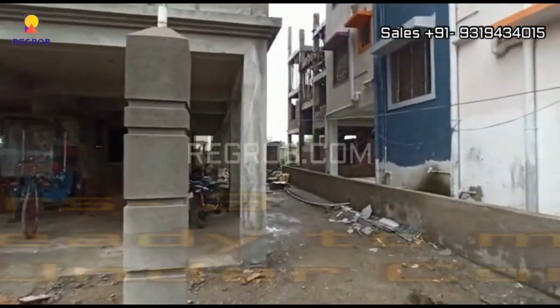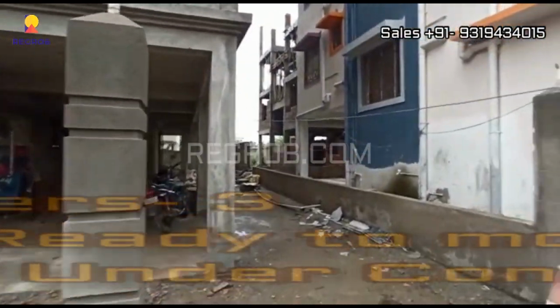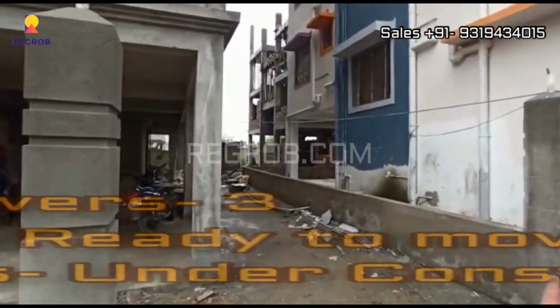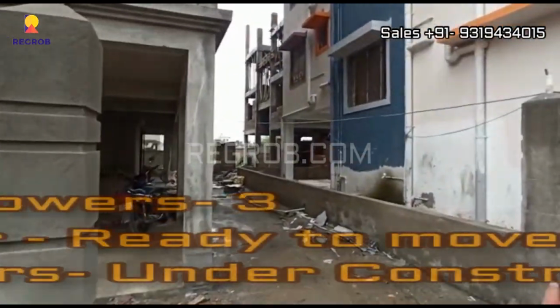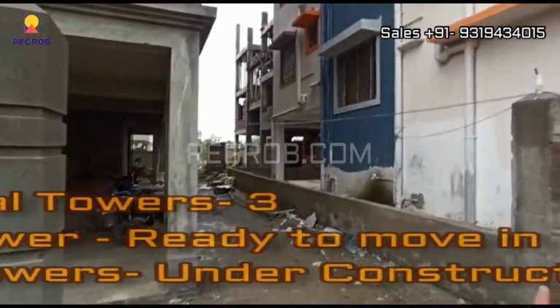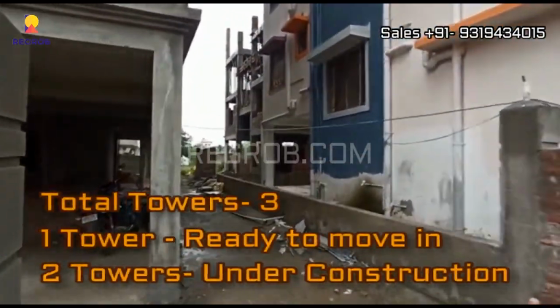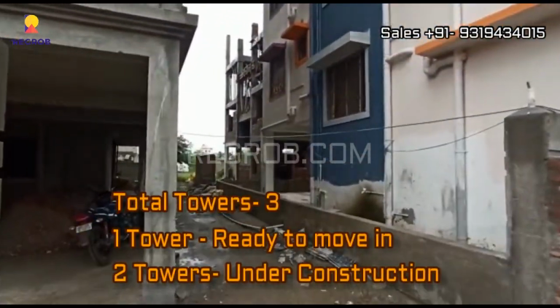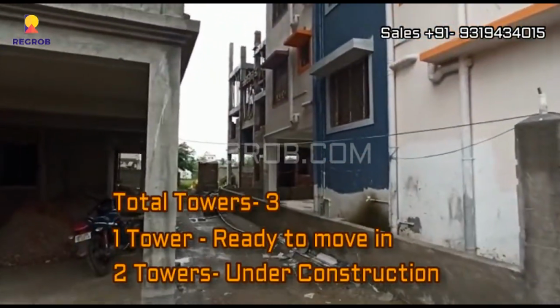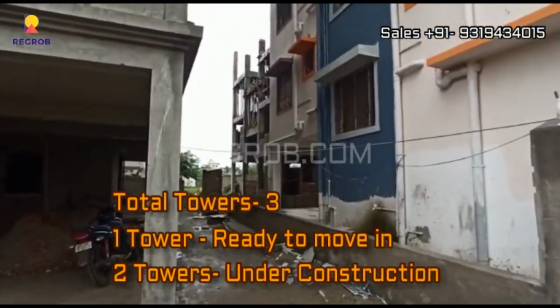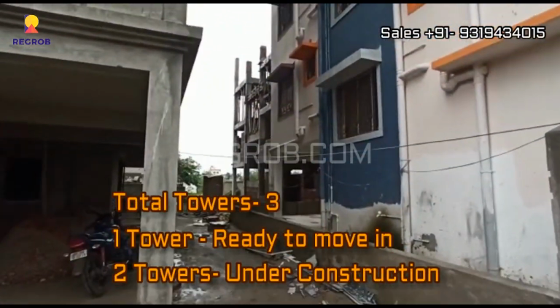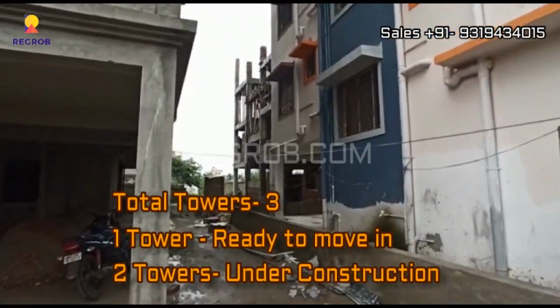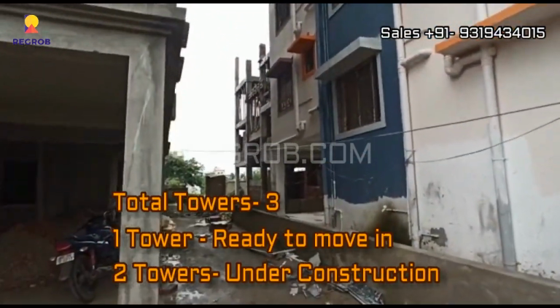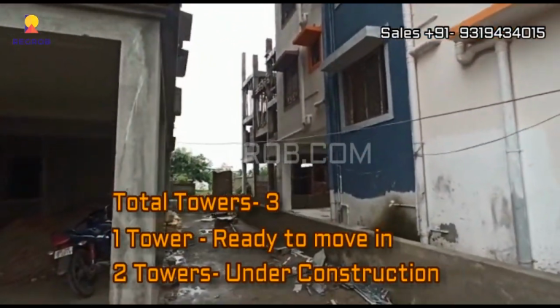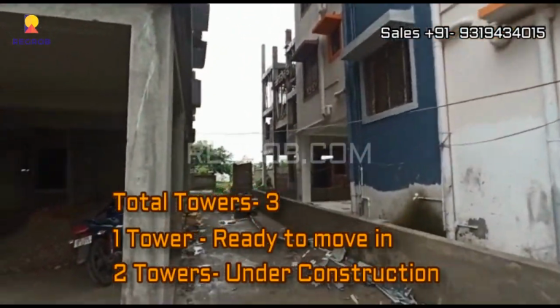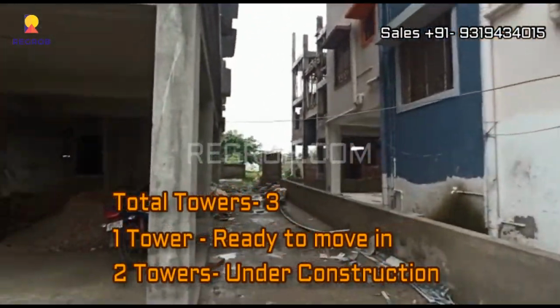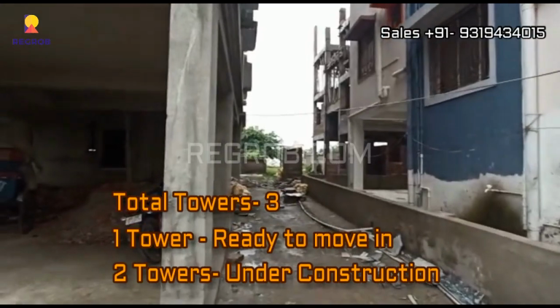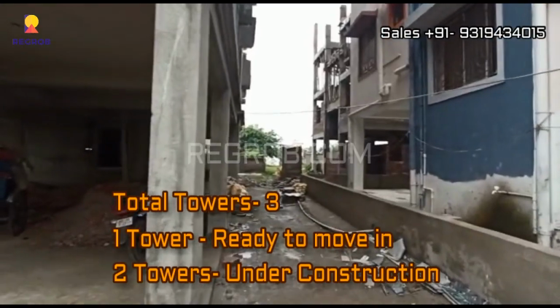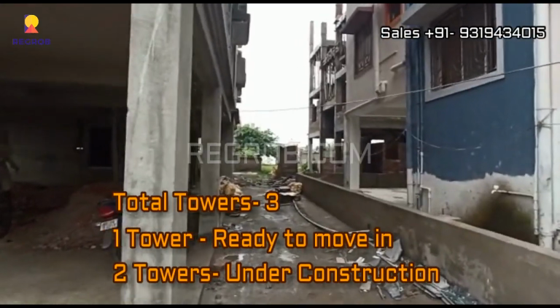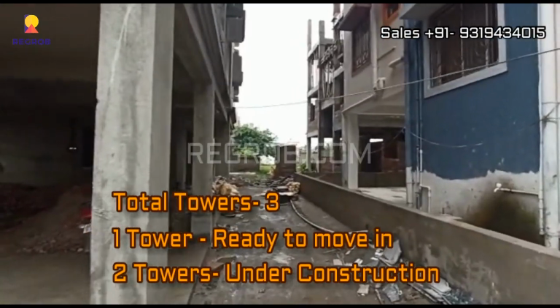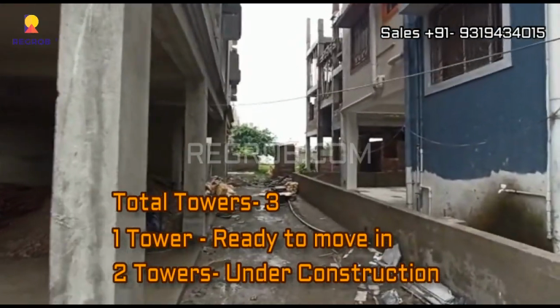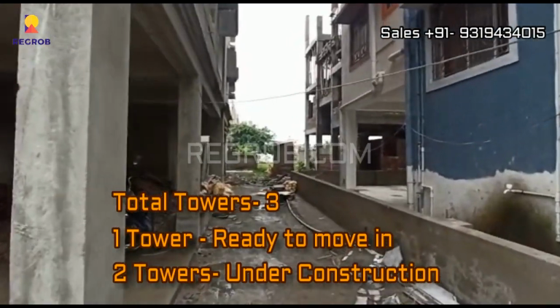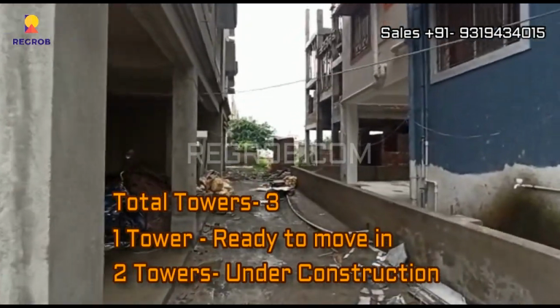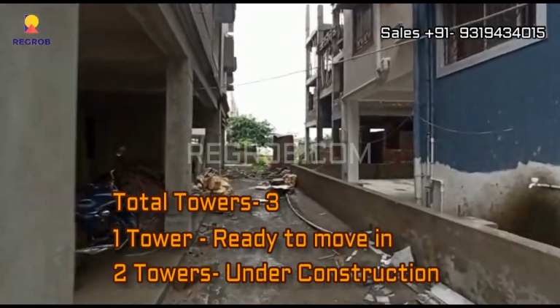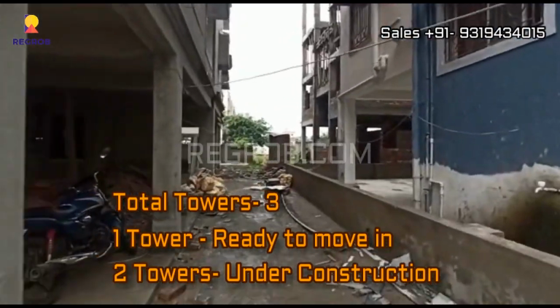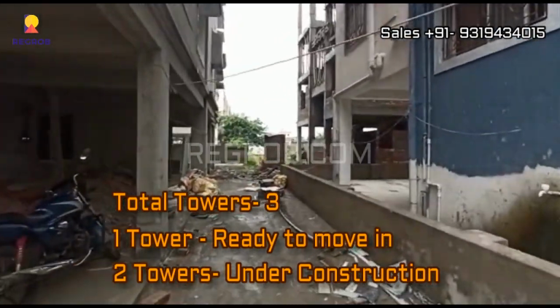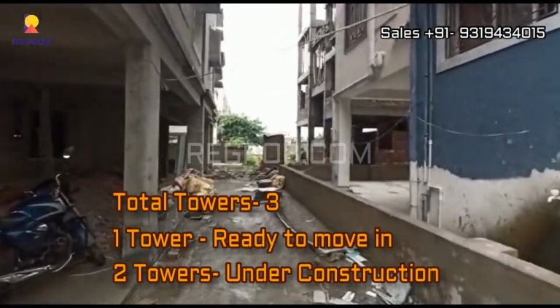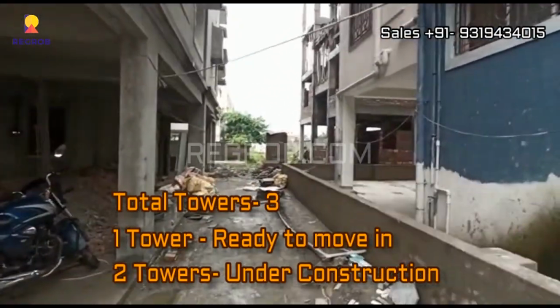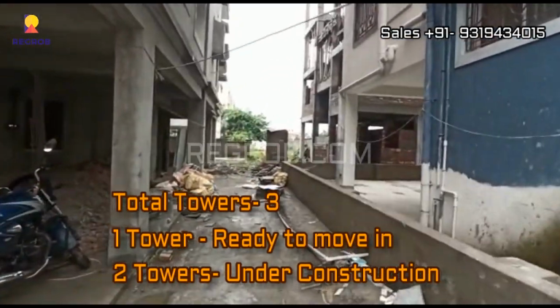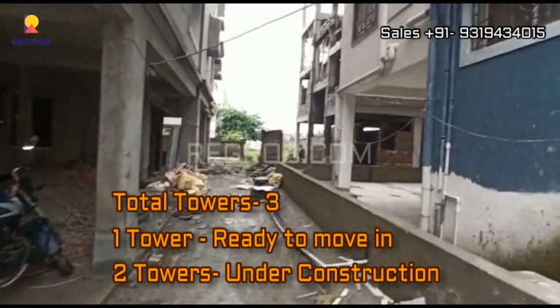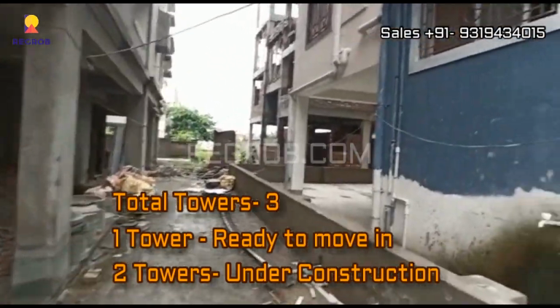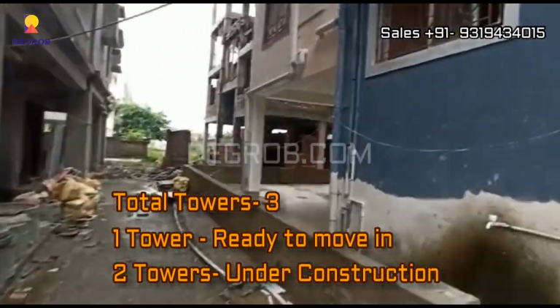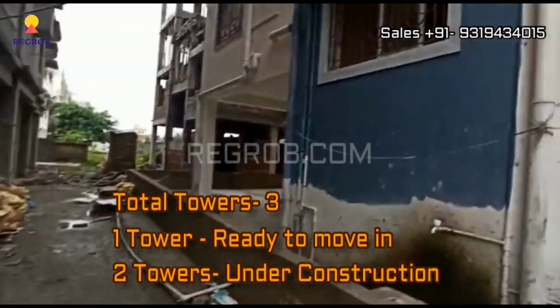This project carries 3 towers — one tower is ready to move in and the other 2 towers are under construction.